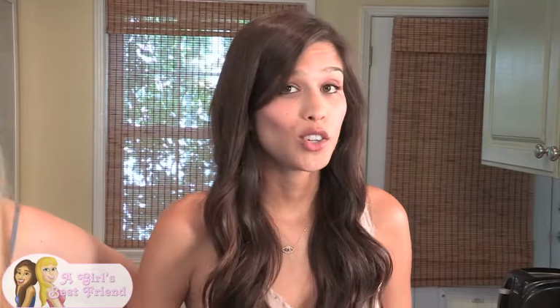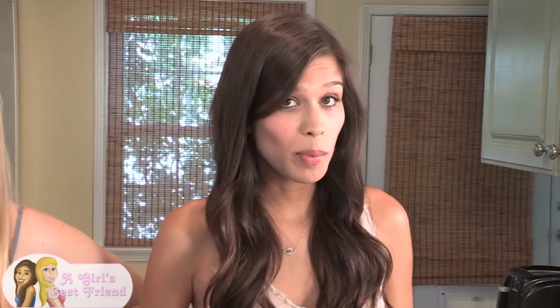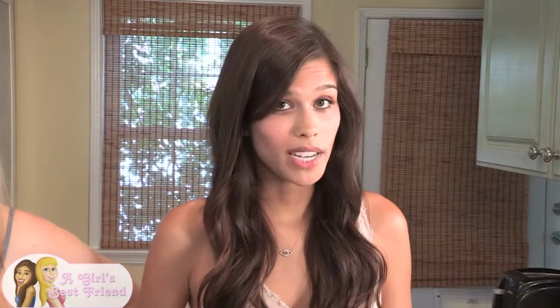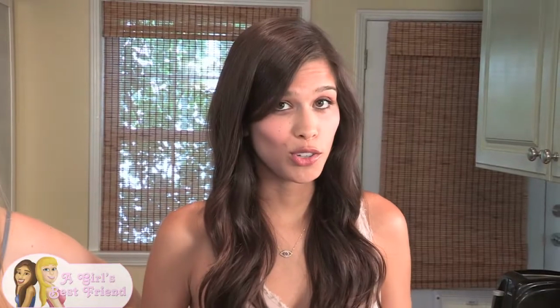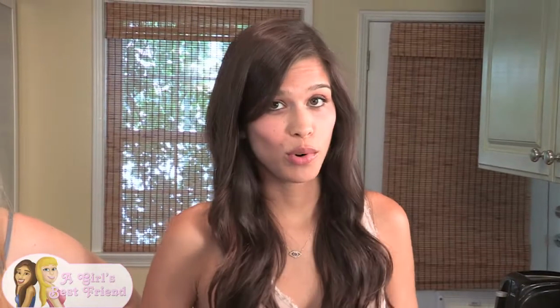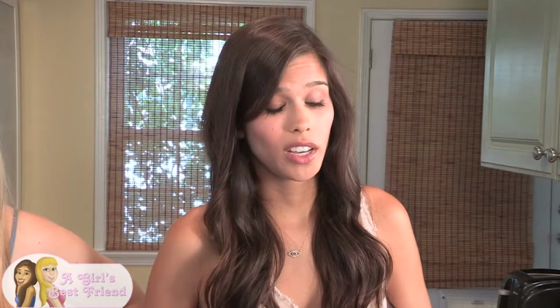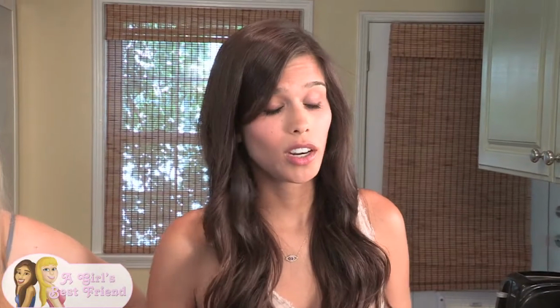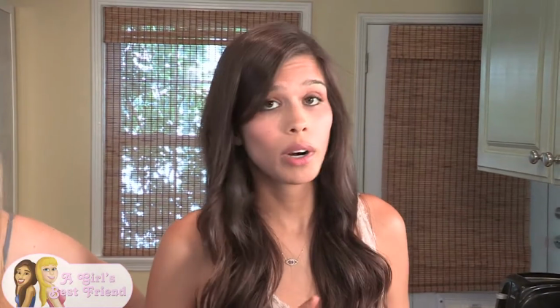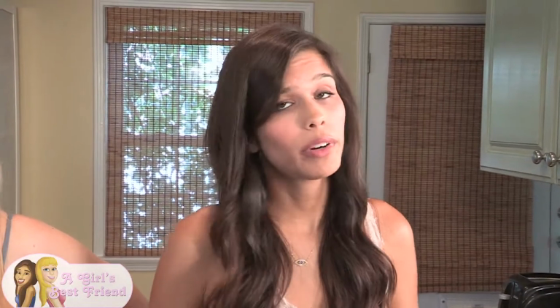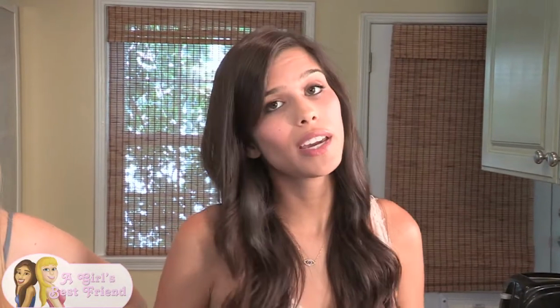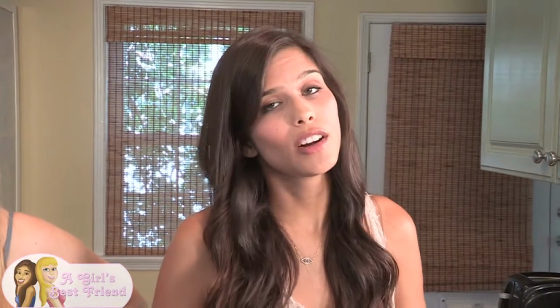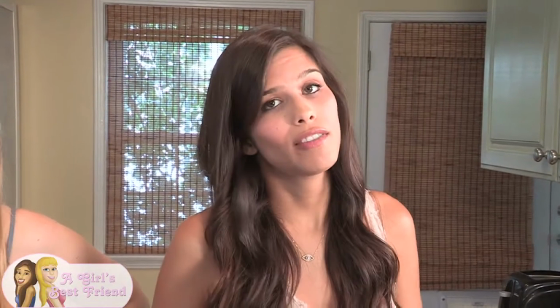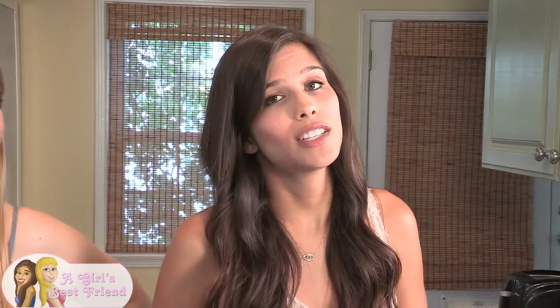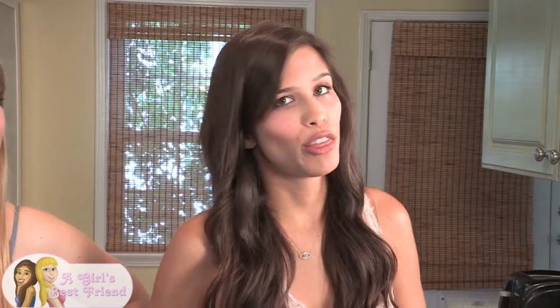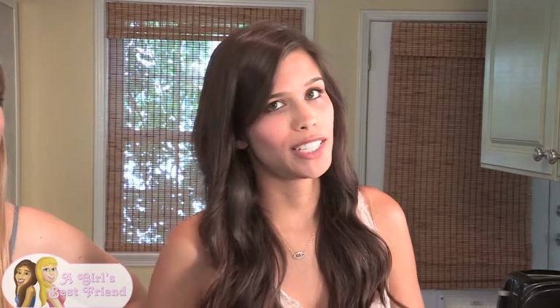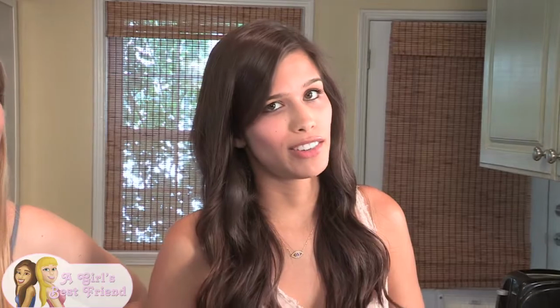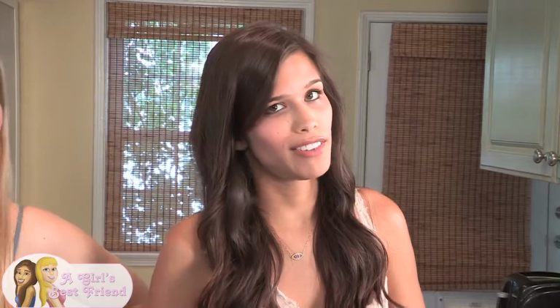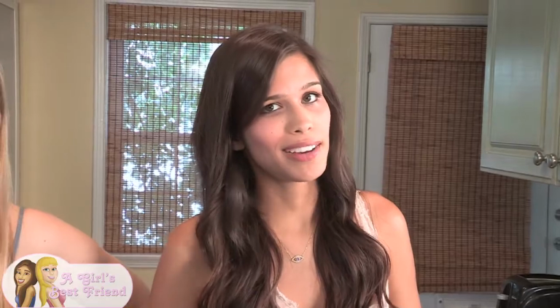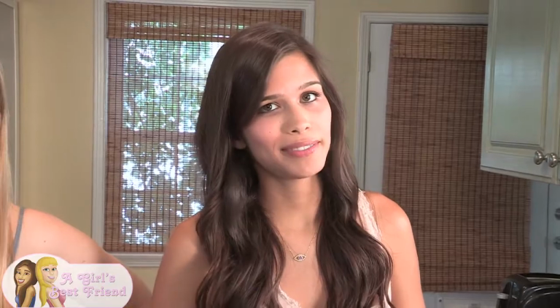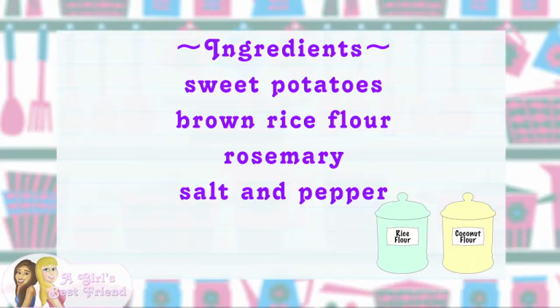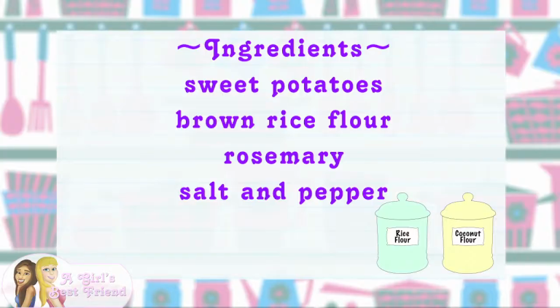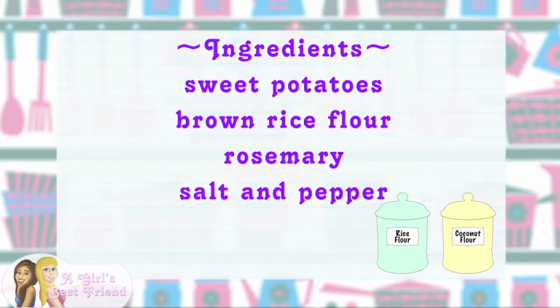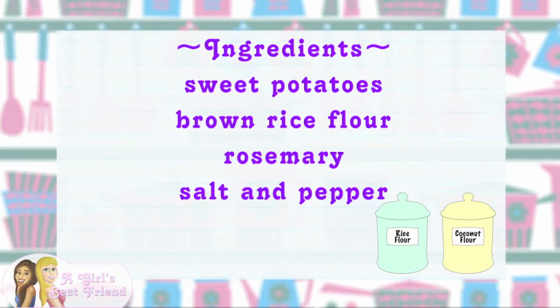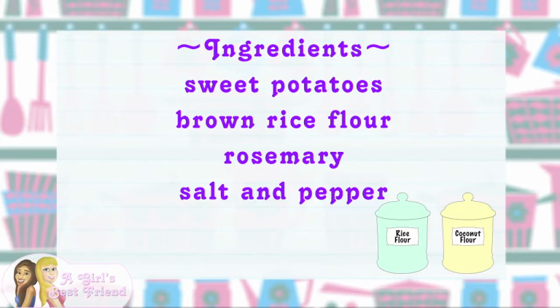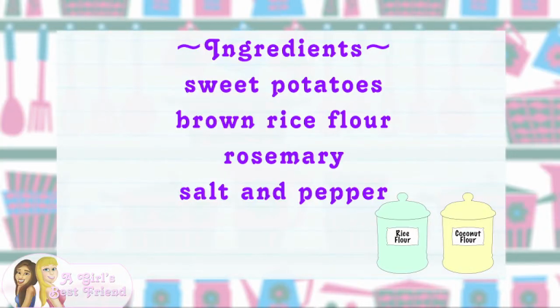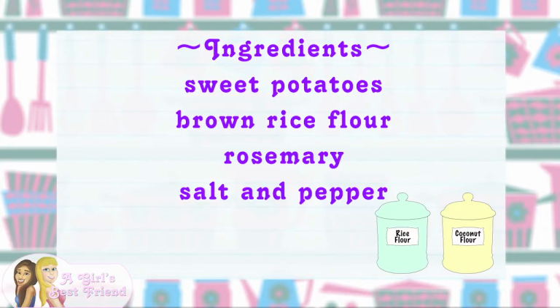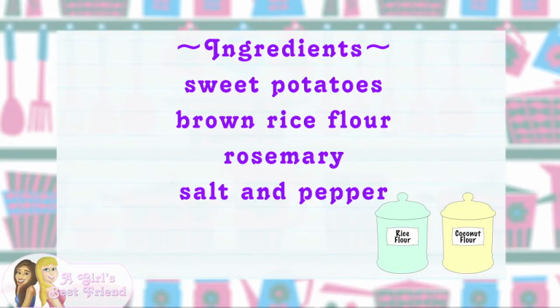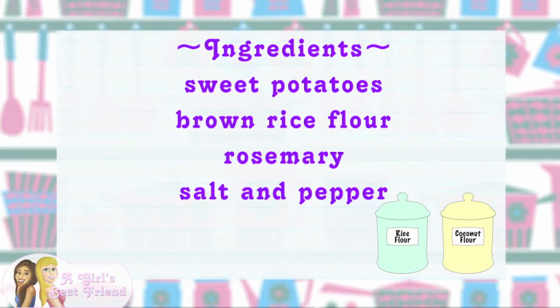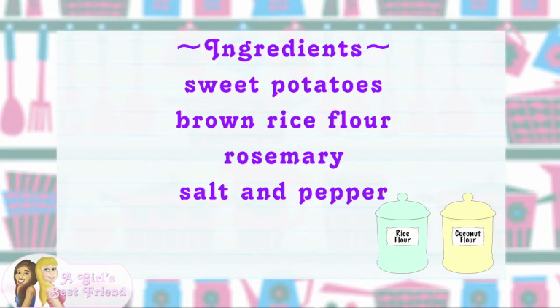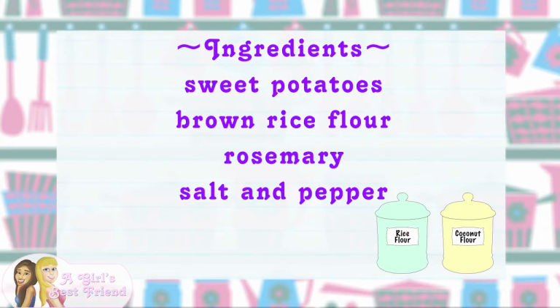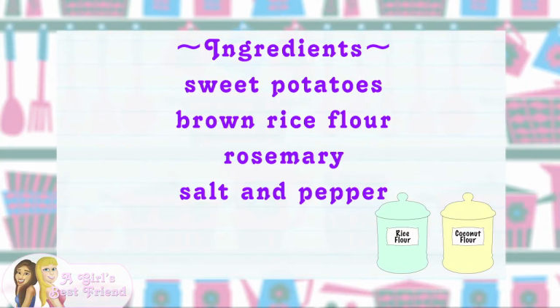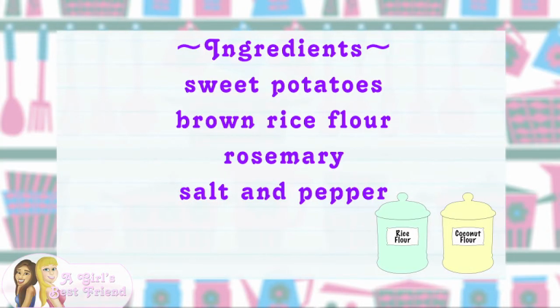While your sweet potatoes are boiling, you're gonna want to preheat your oven to 375. And then you can get the rest of your ingredients ready to go.